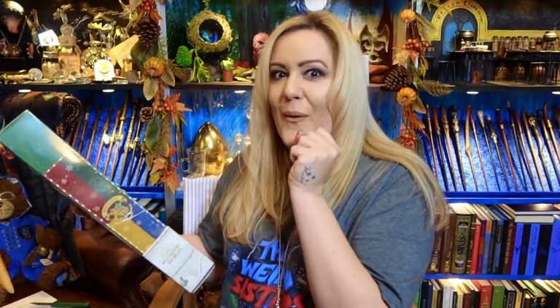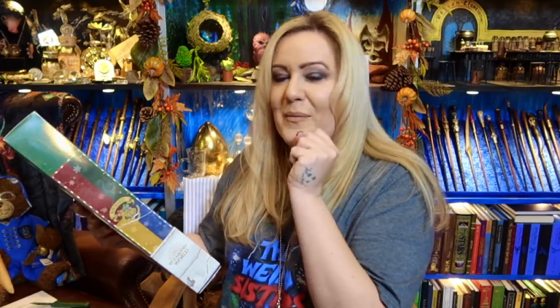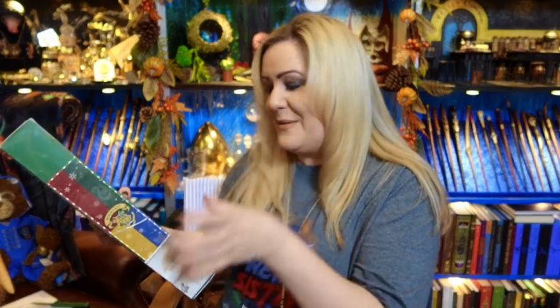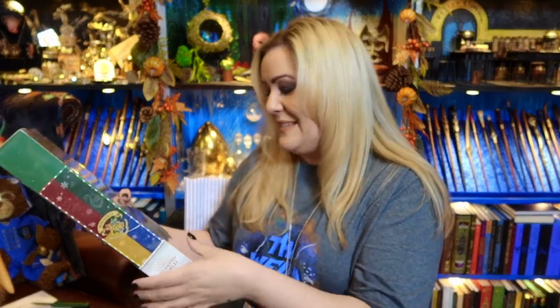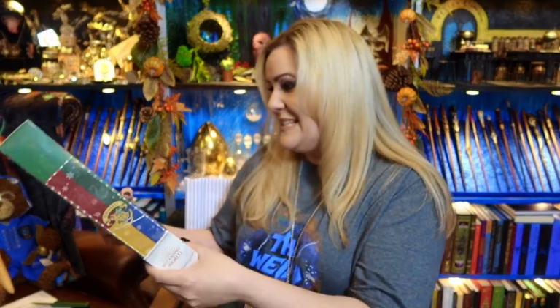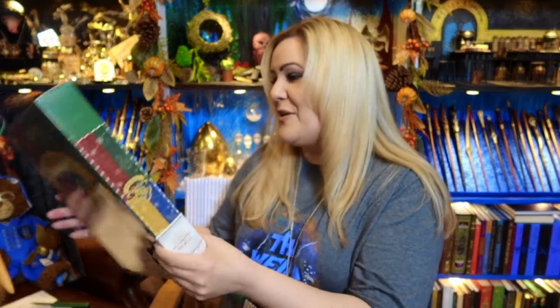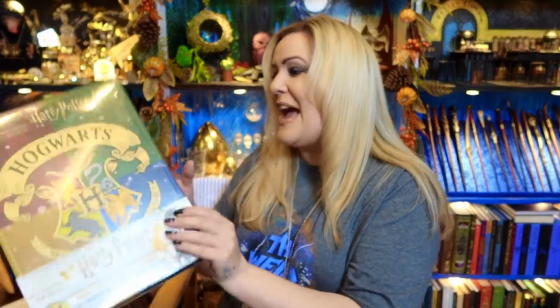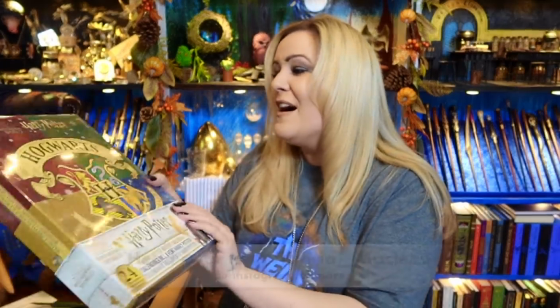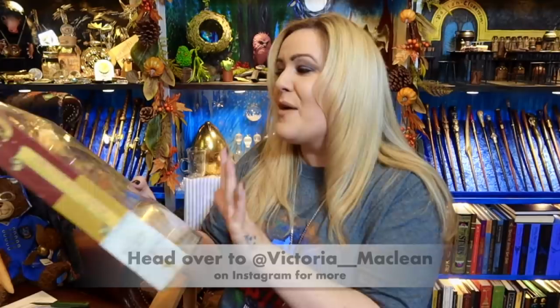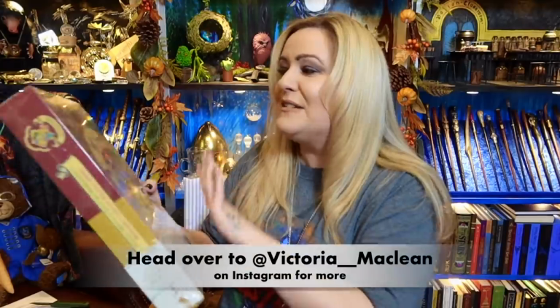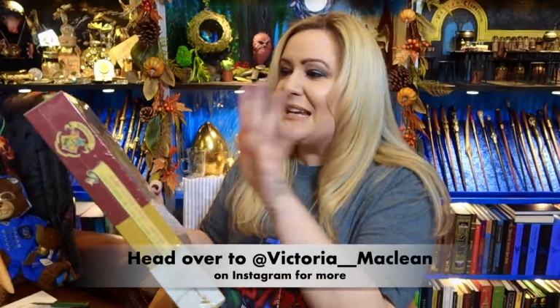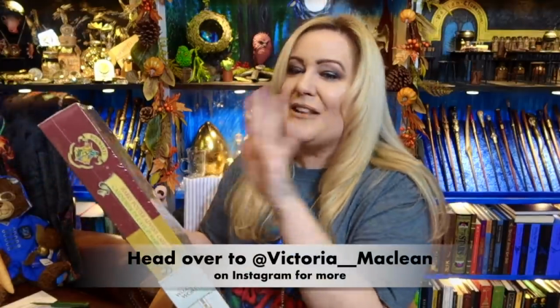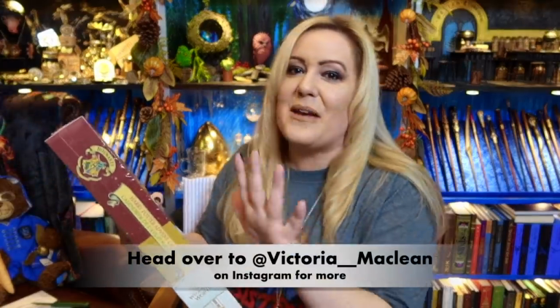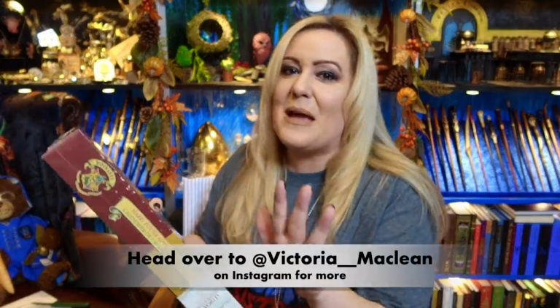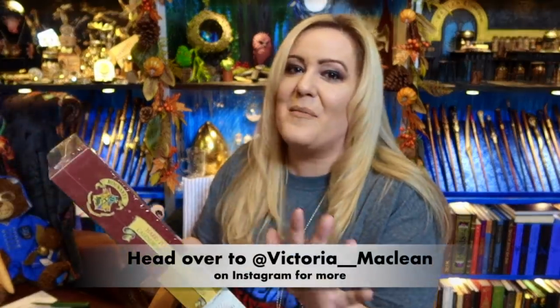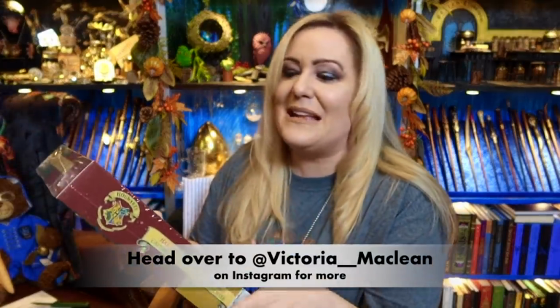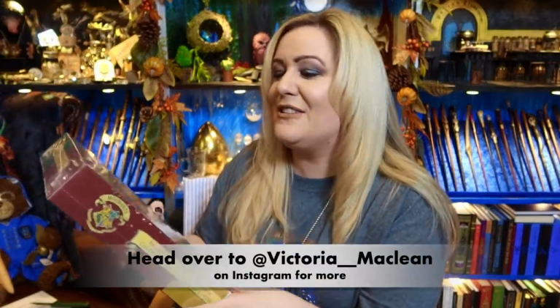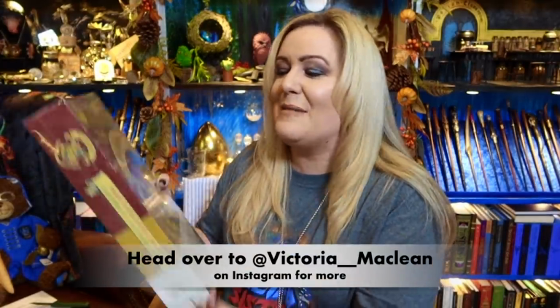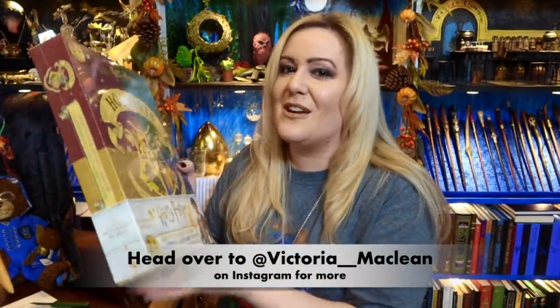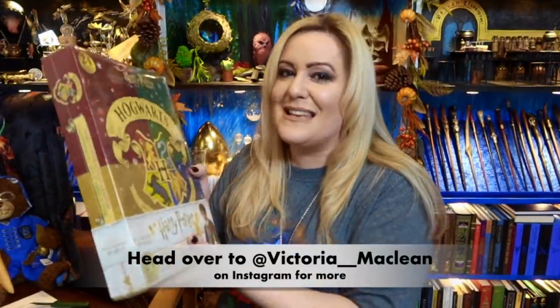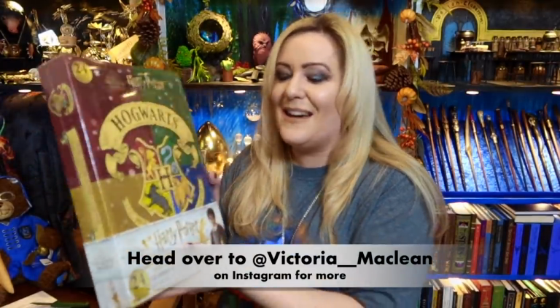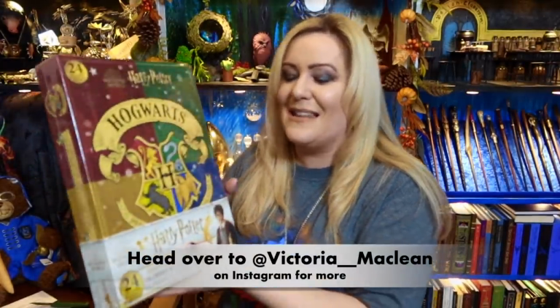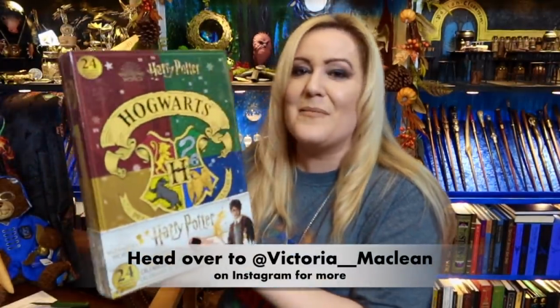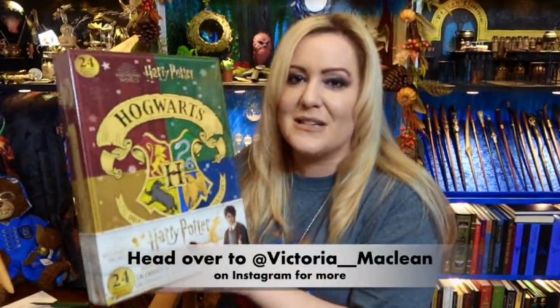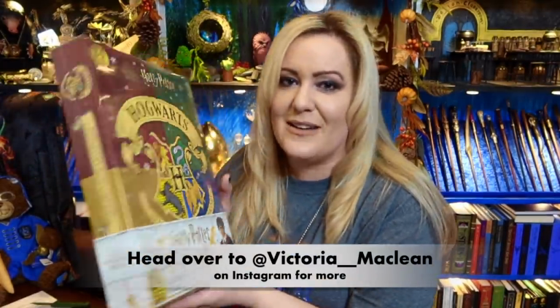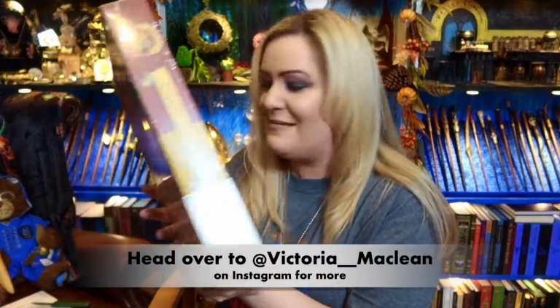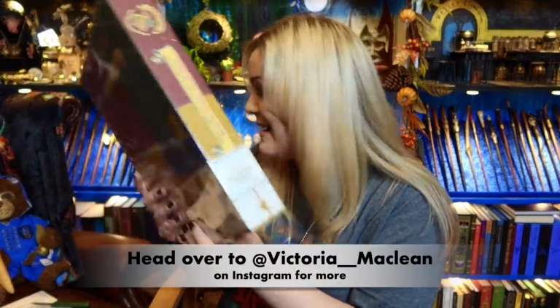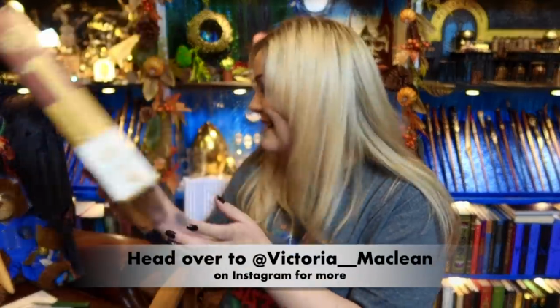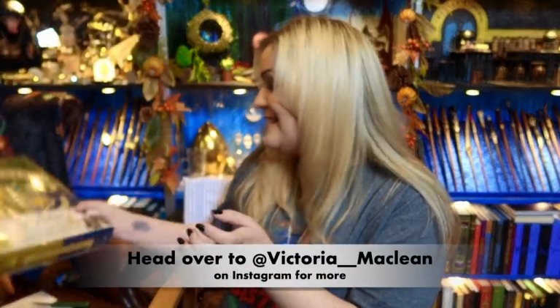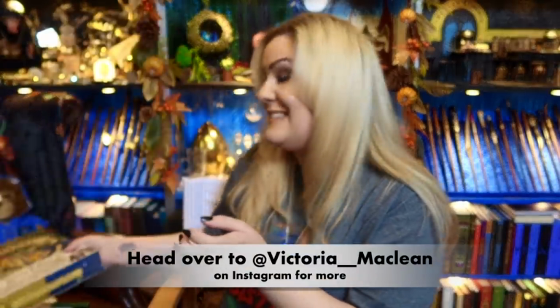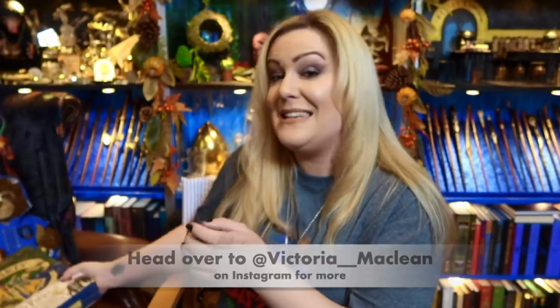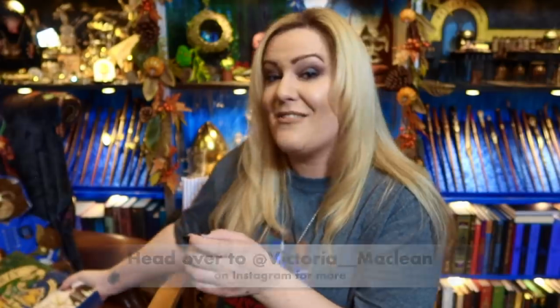I'm so excited. I will do a little thing maybe on my Instagram to show you the inside of that, but I'm not showing you now because that's just a secret.